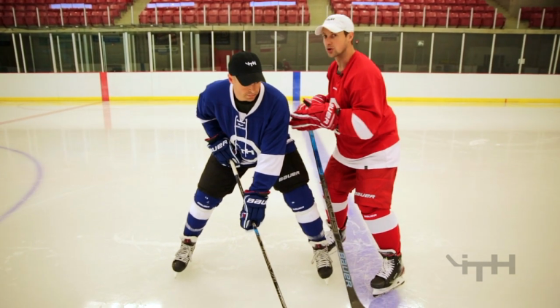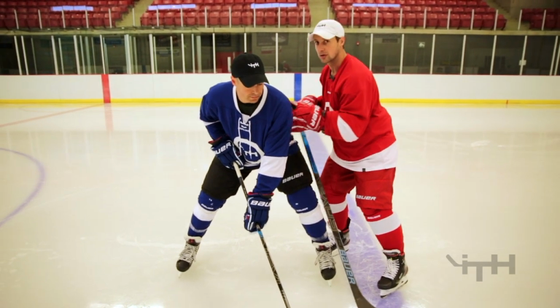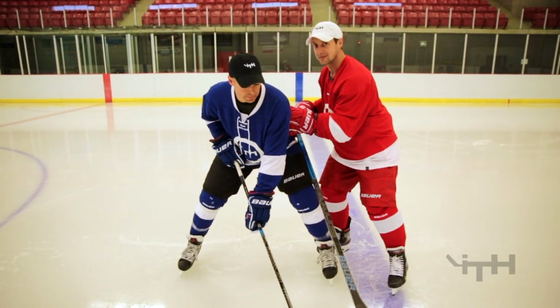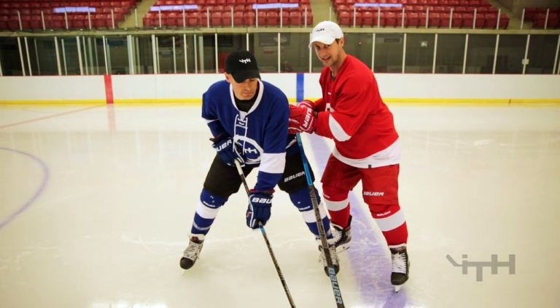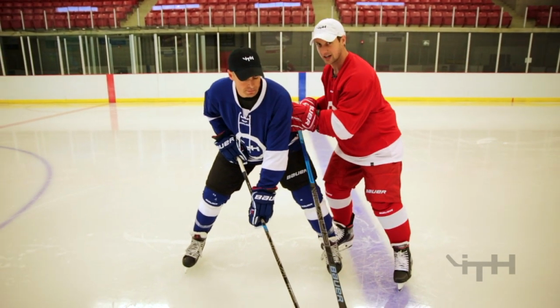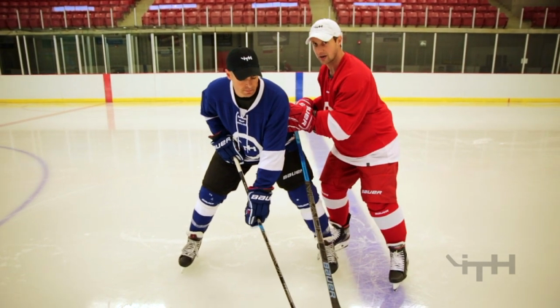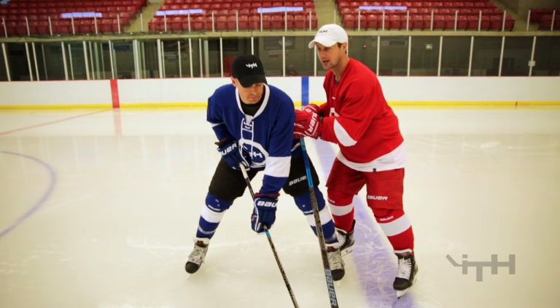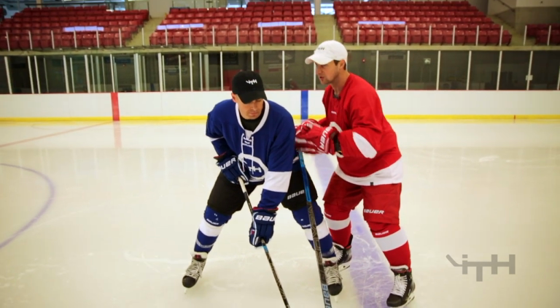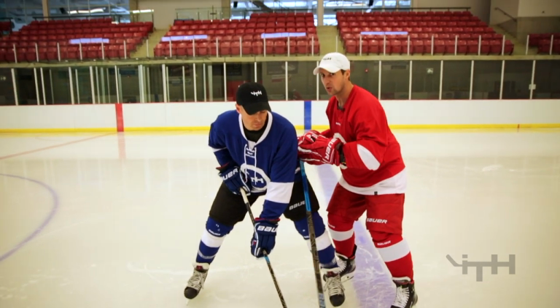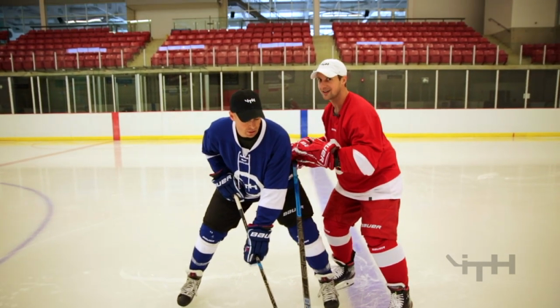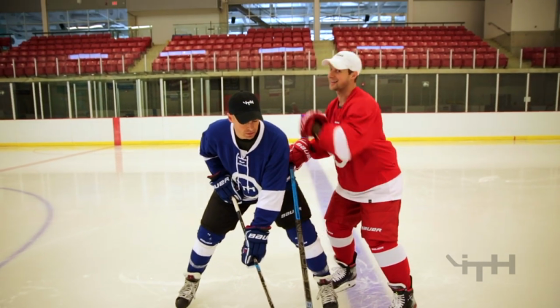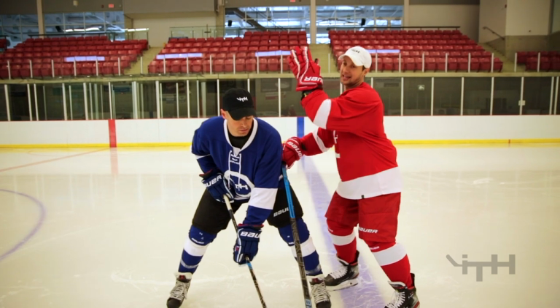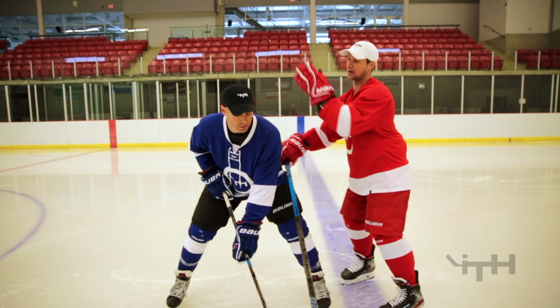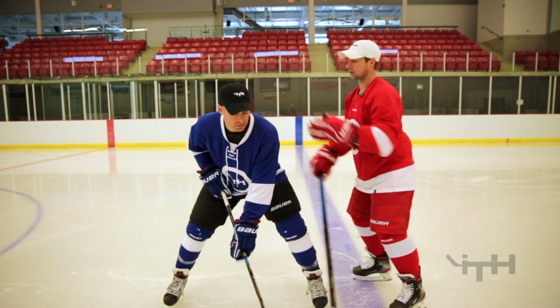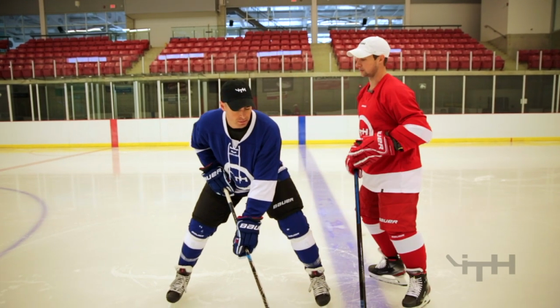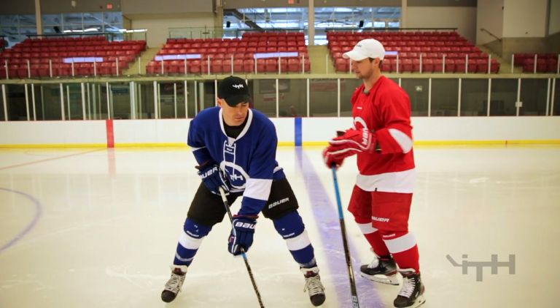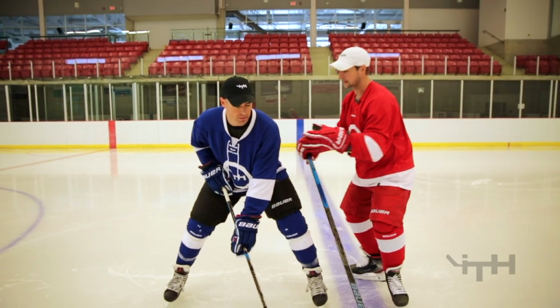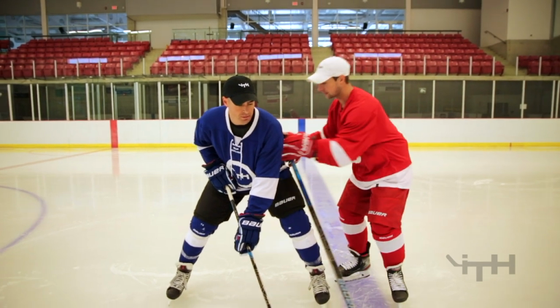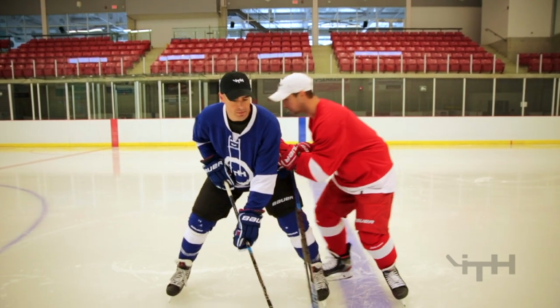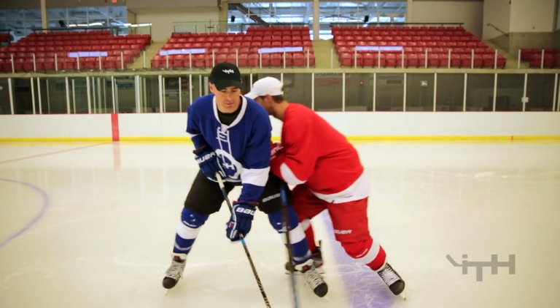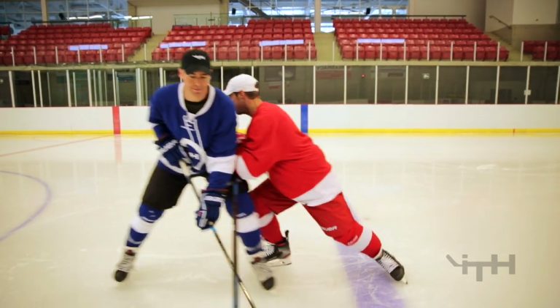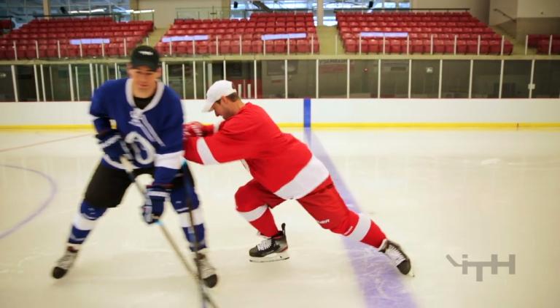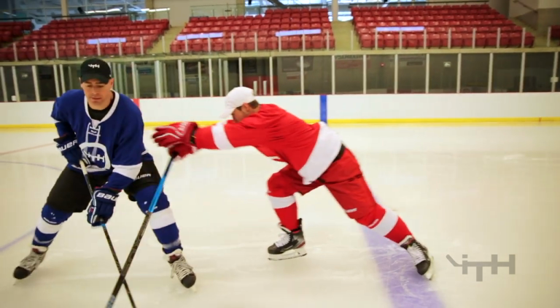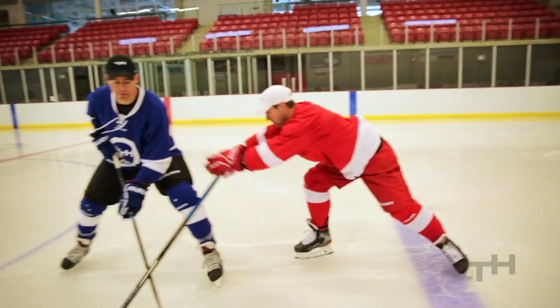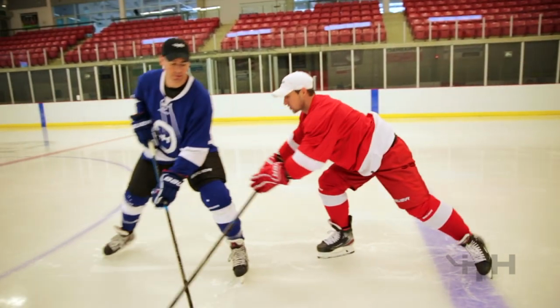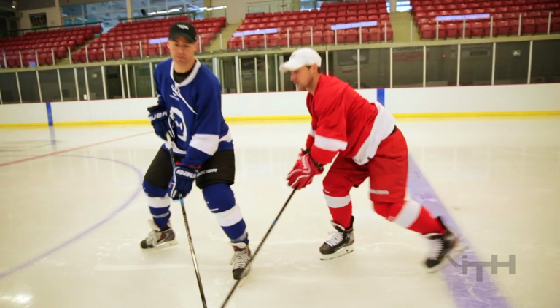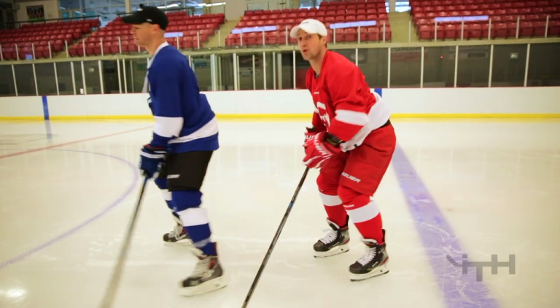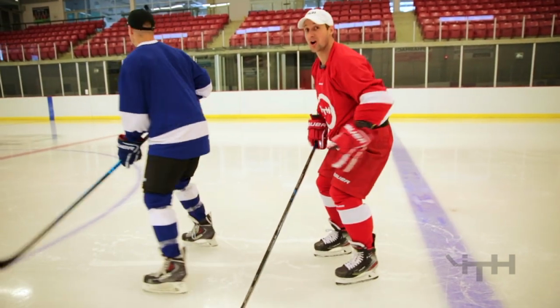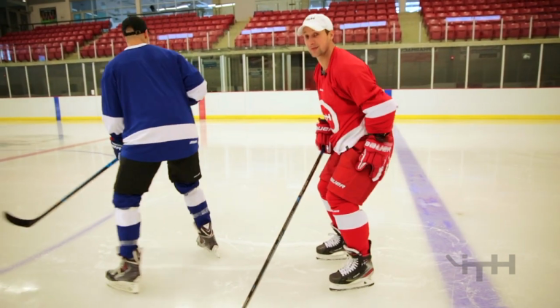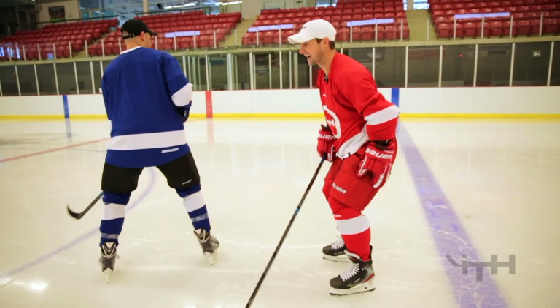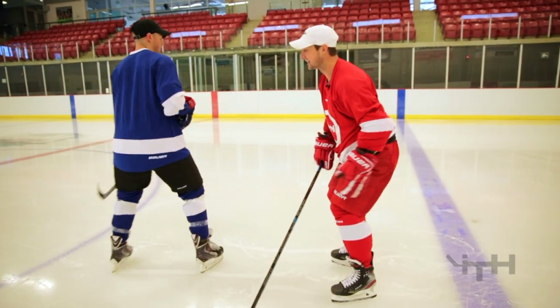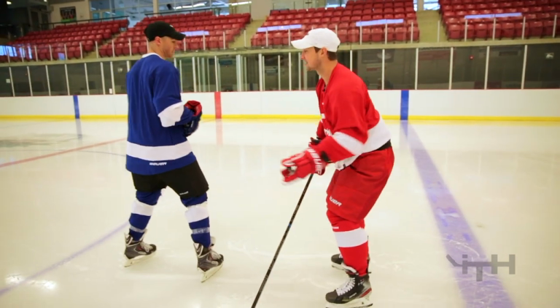You're getting a grip, loading, and then letting go. So it looks something like this: one, two, three, push. Use both arms and legs.